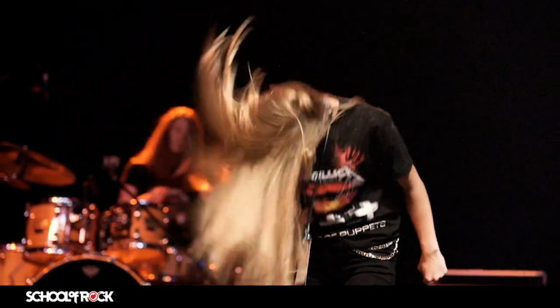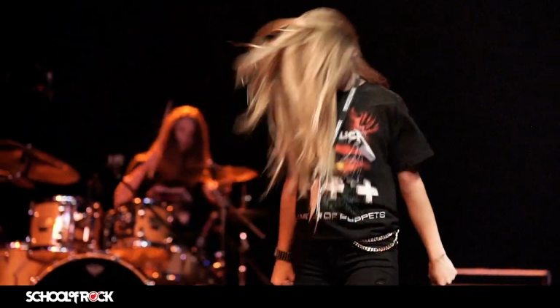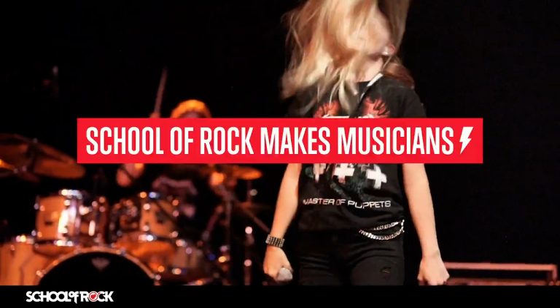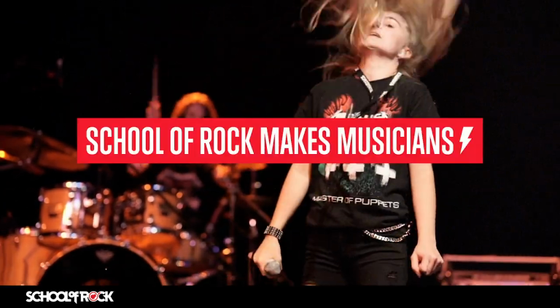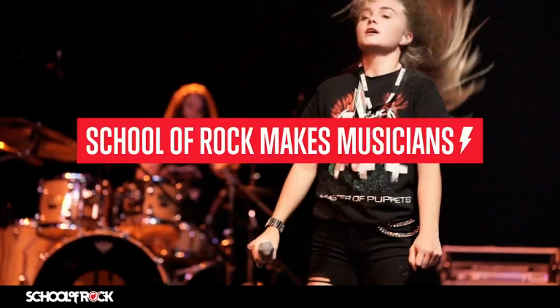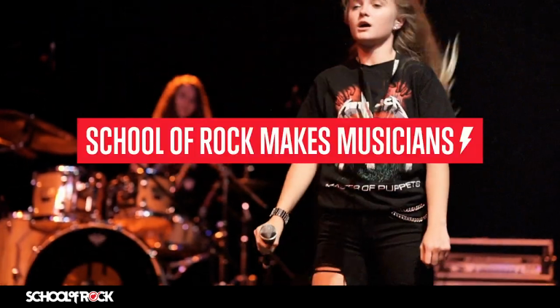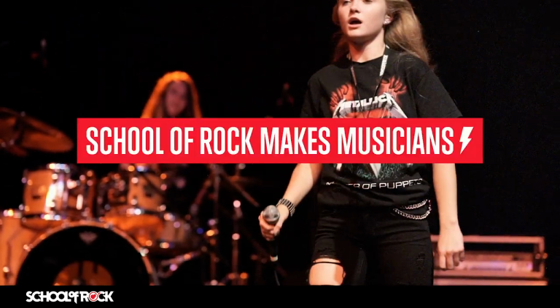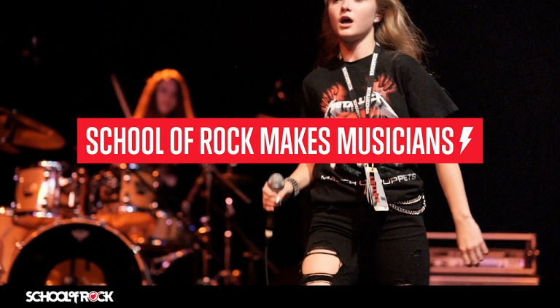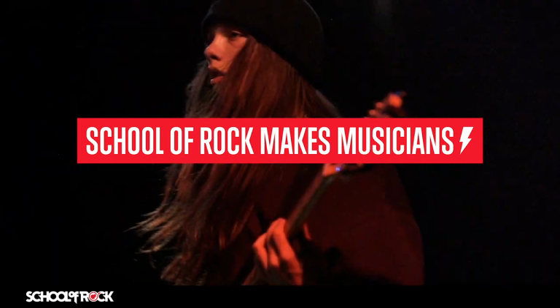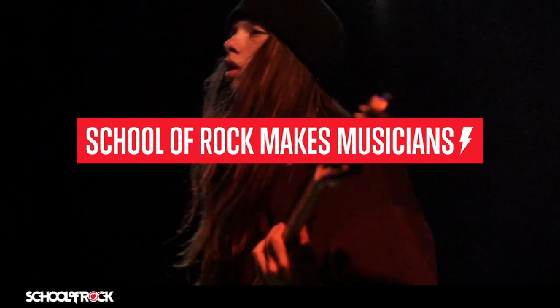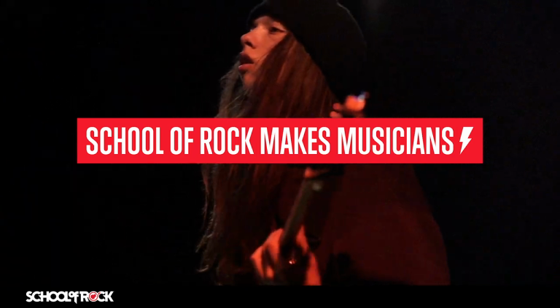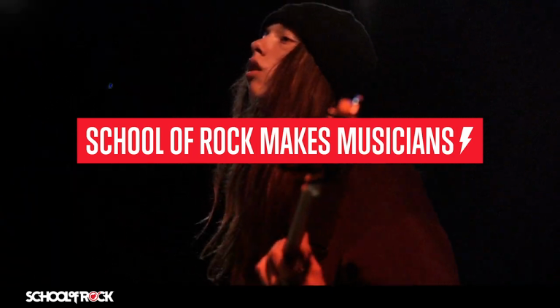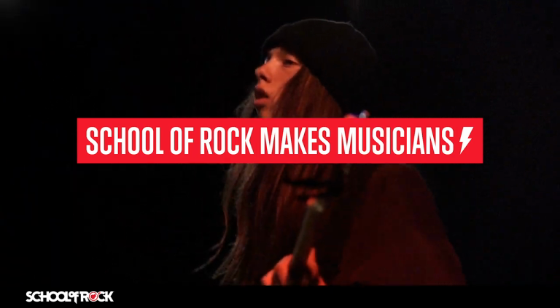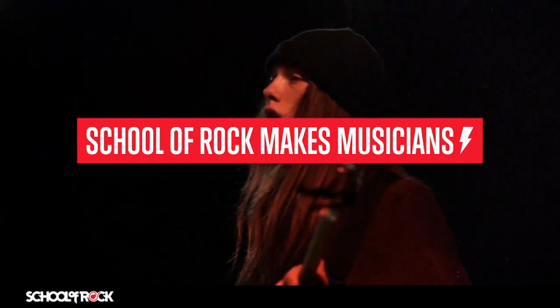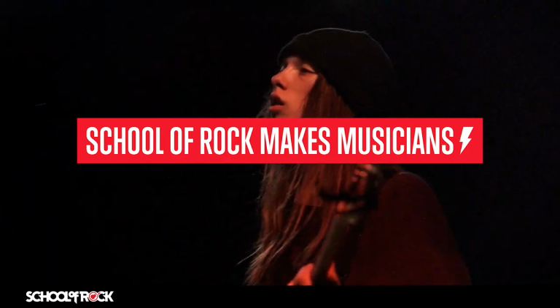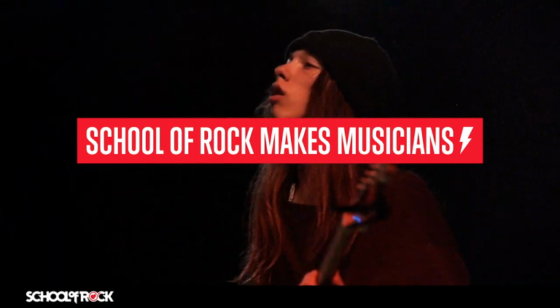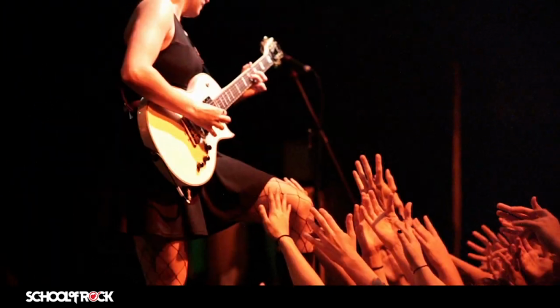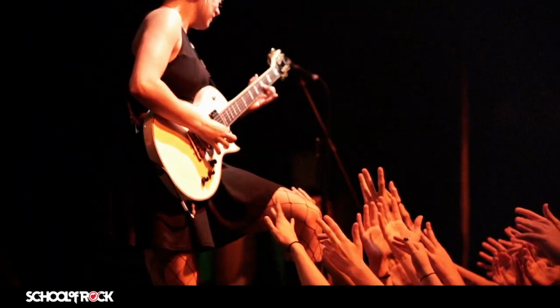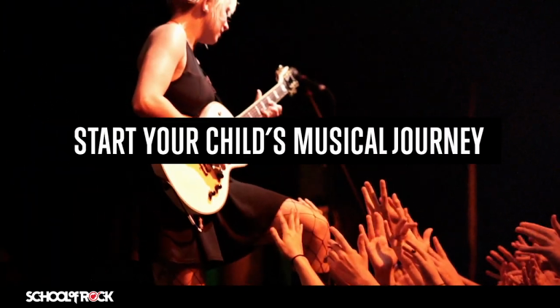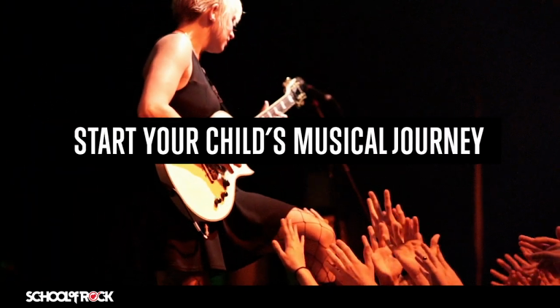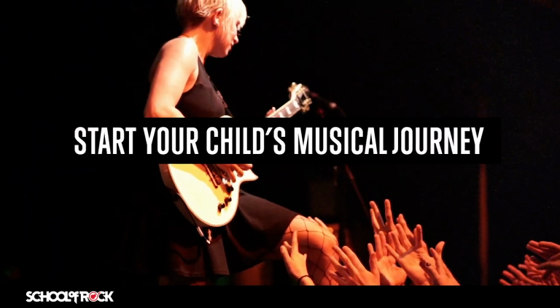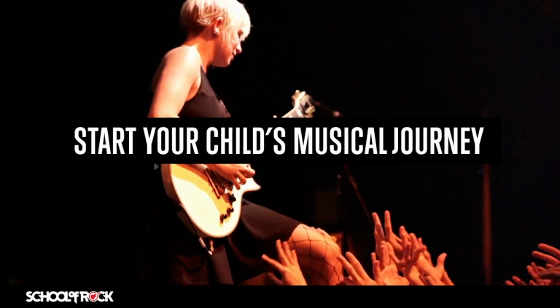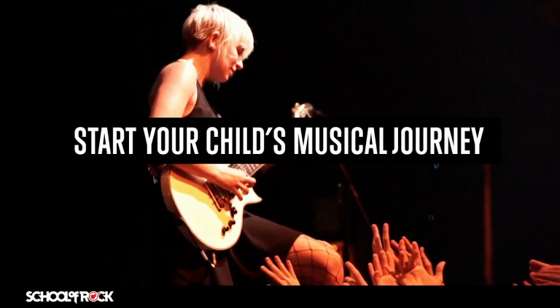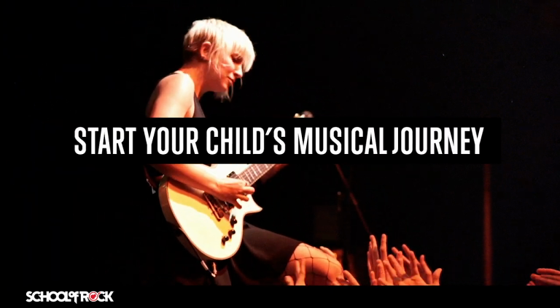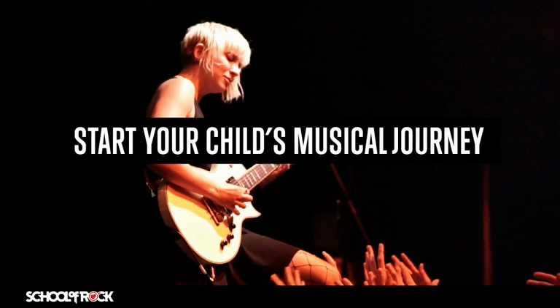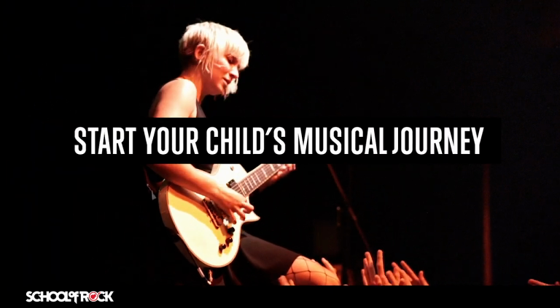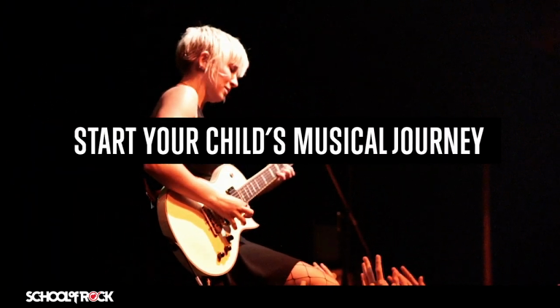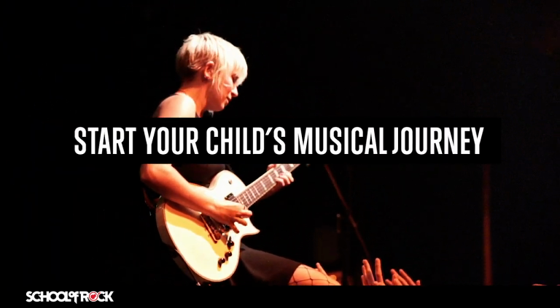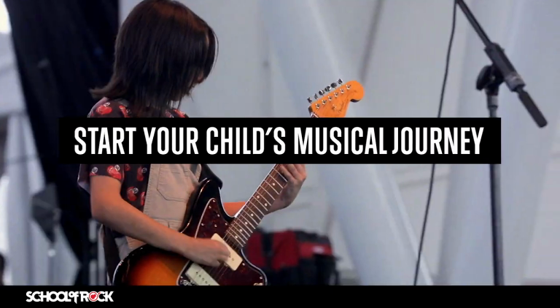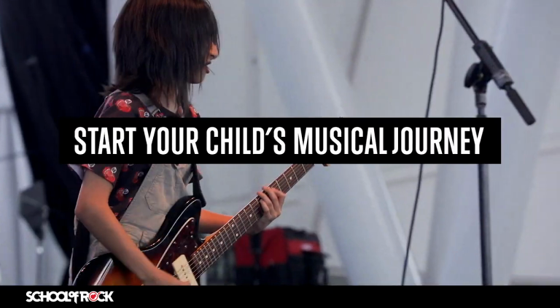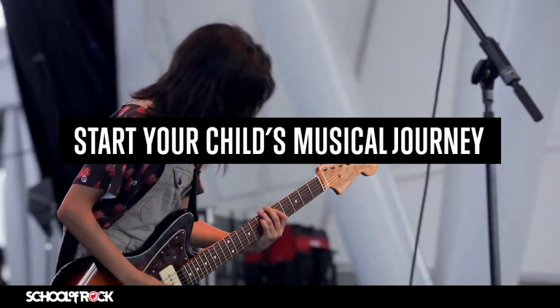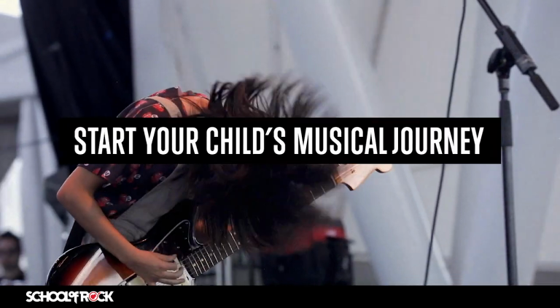School of Rock makes musicians. Start your child's musical journey today.